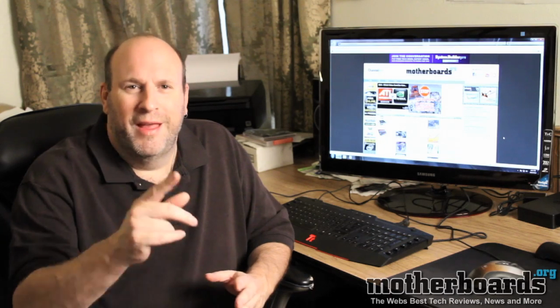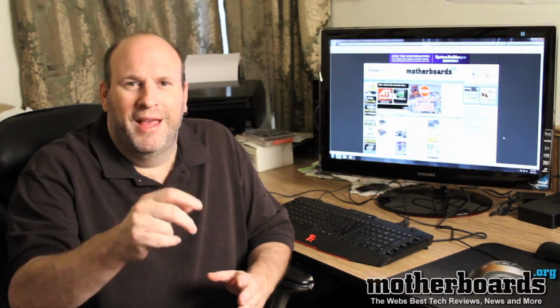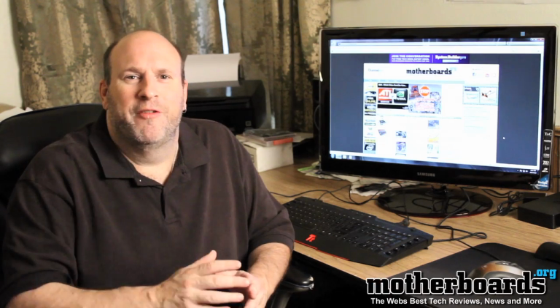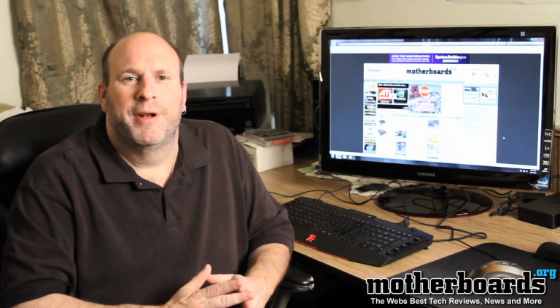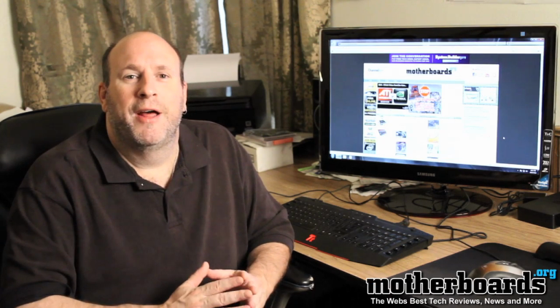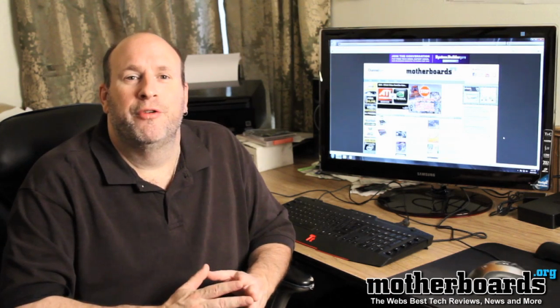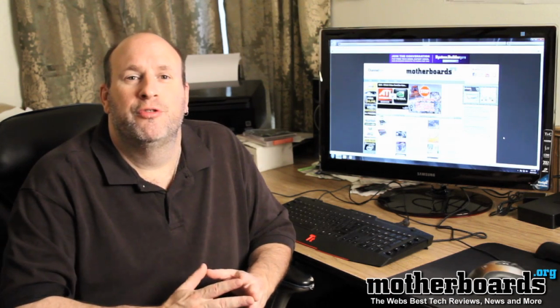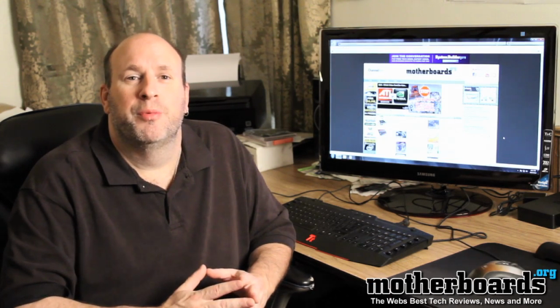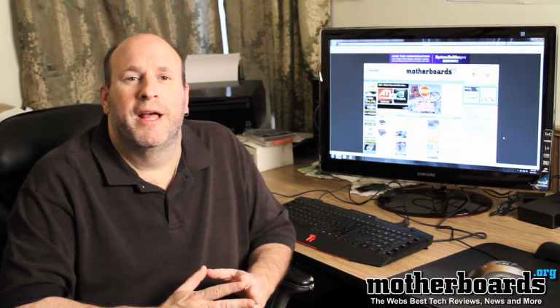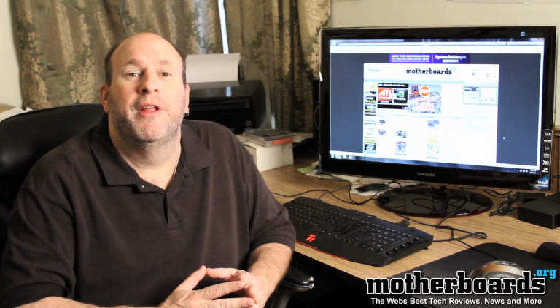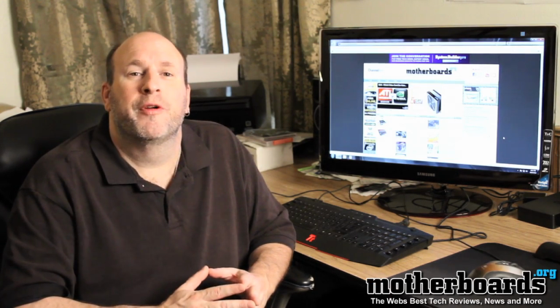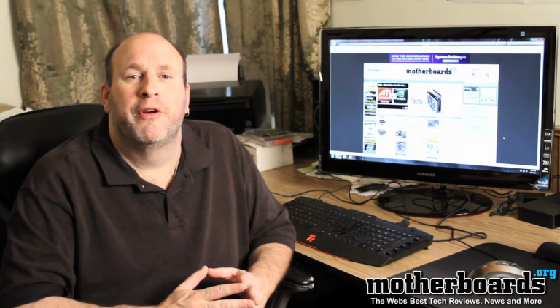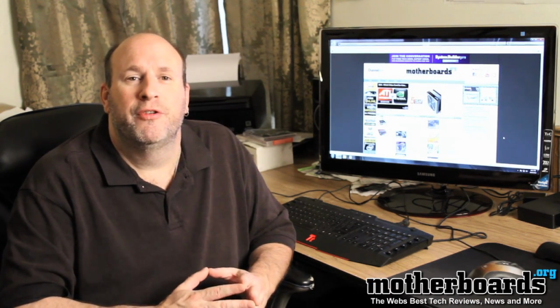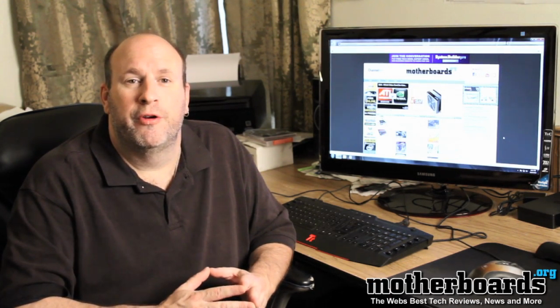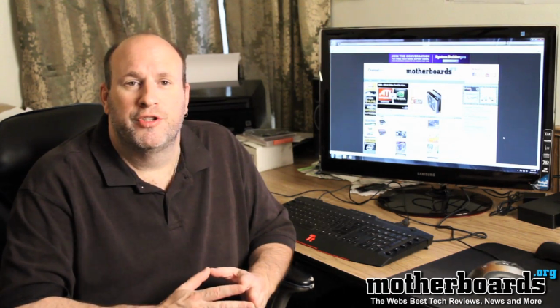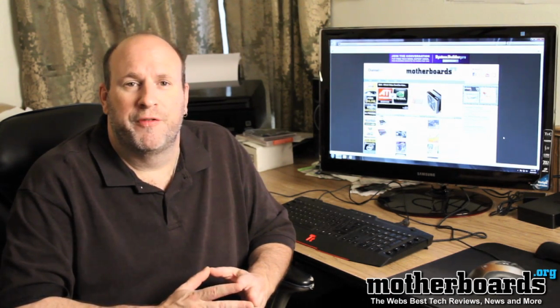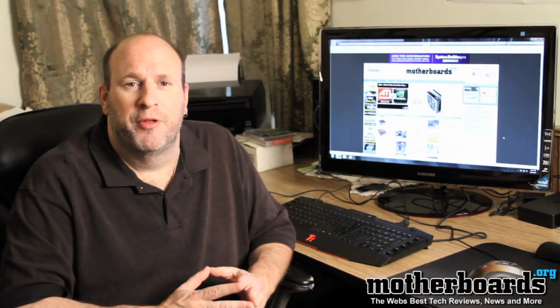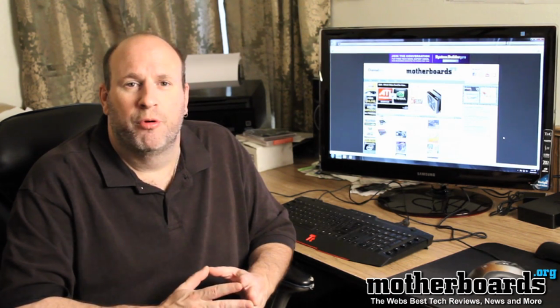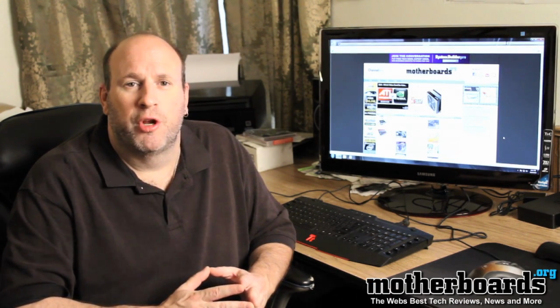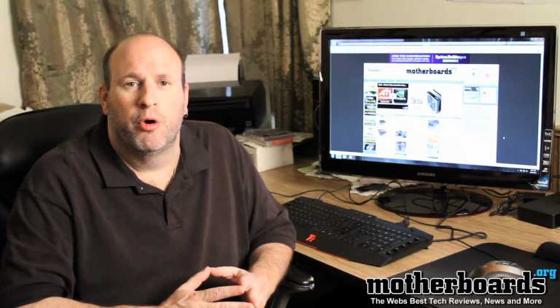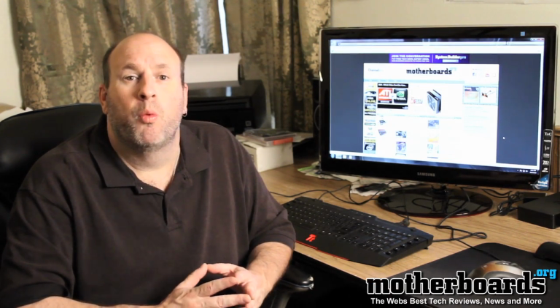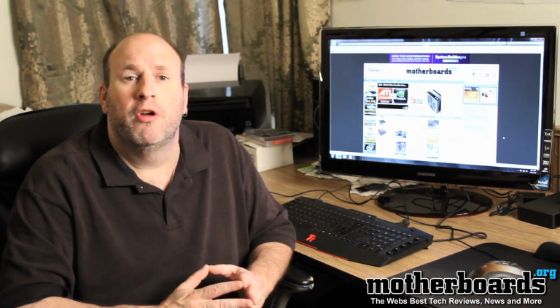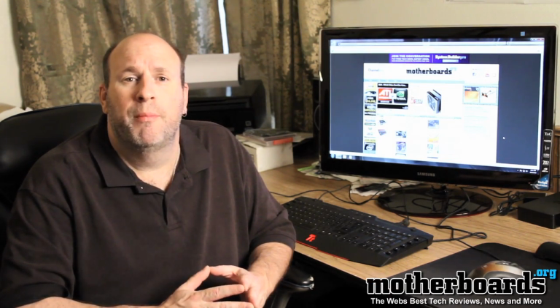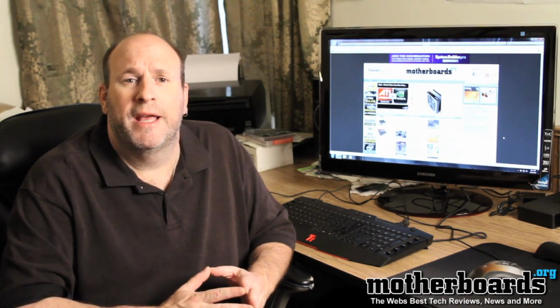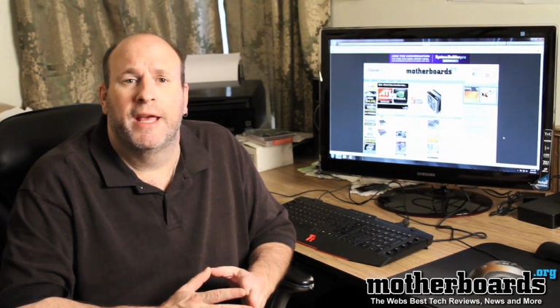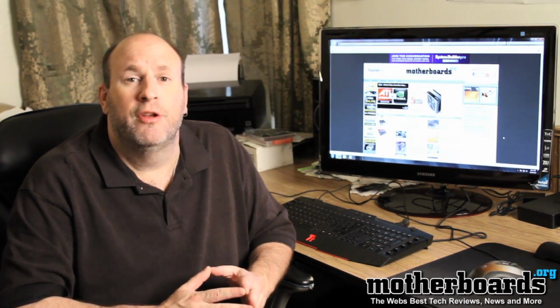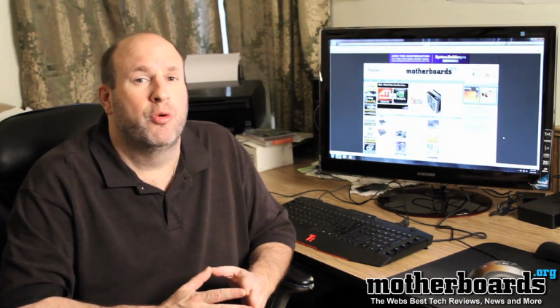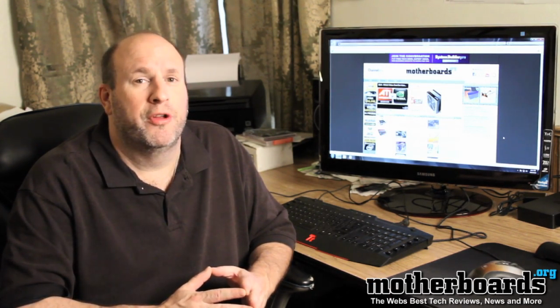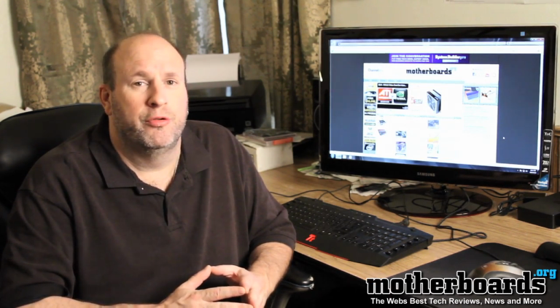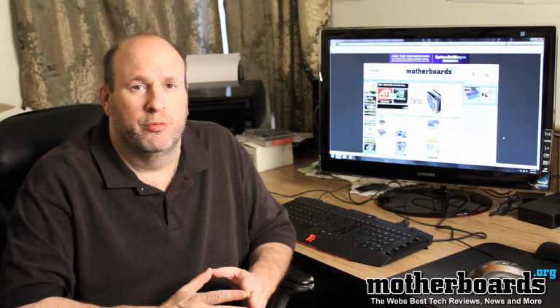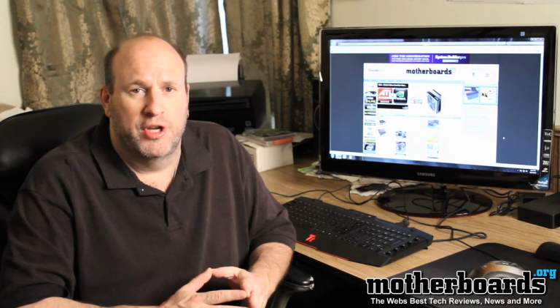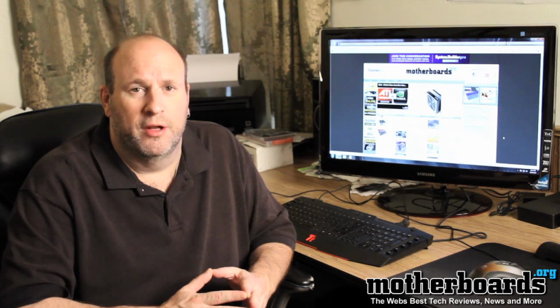Hey everybody out there in YouTube land, Elric Ferris, Editor-in-Chief from Motherboards.org. Welcome back again to our YouTube channel.